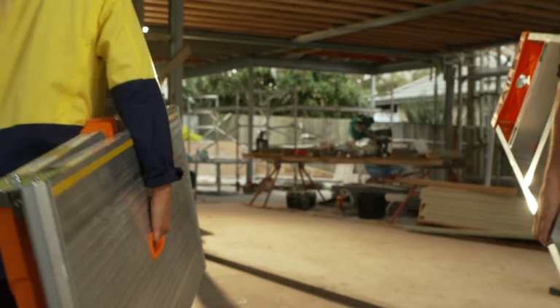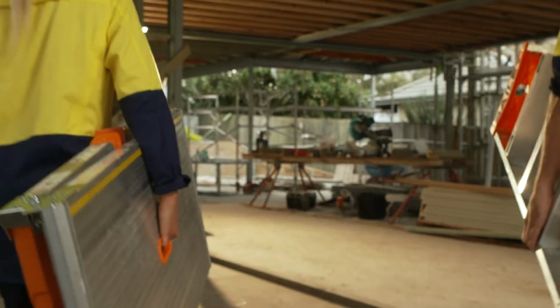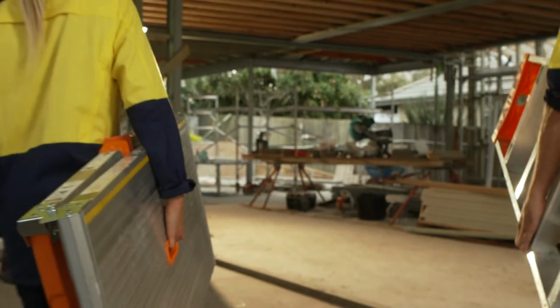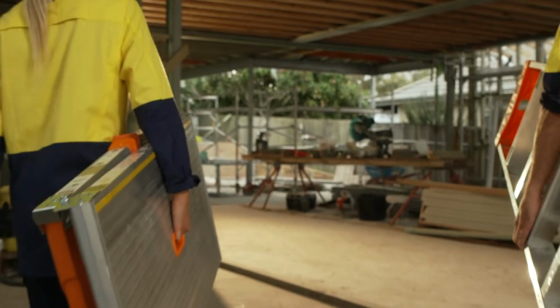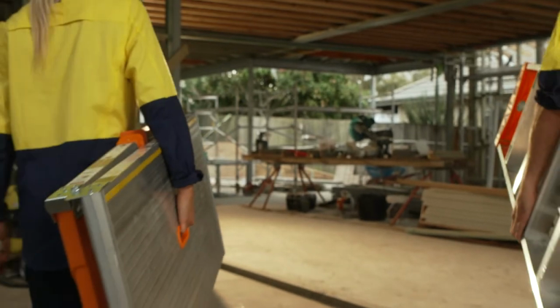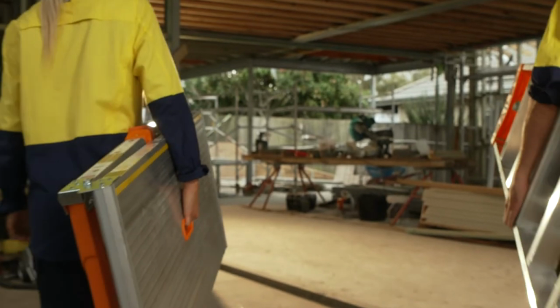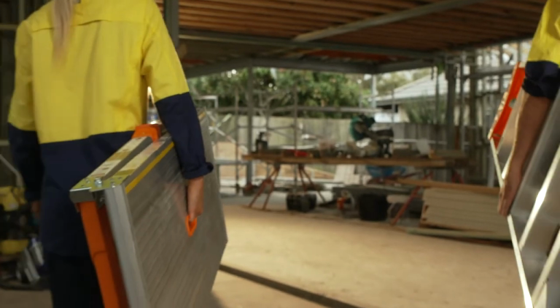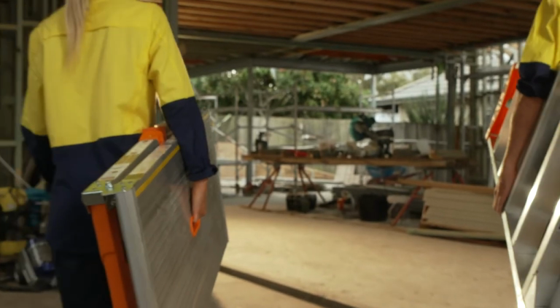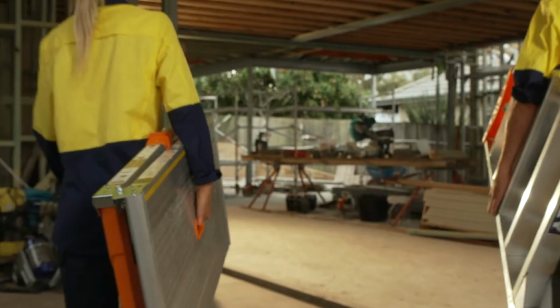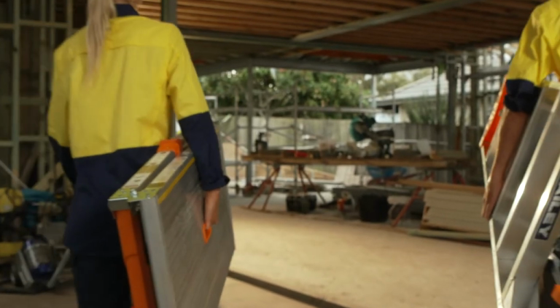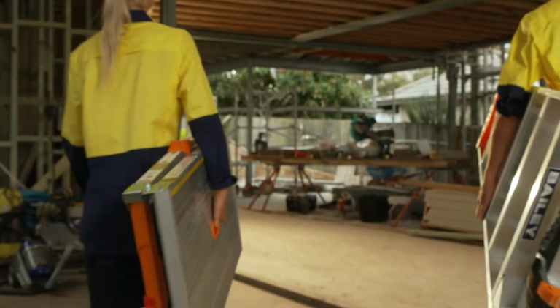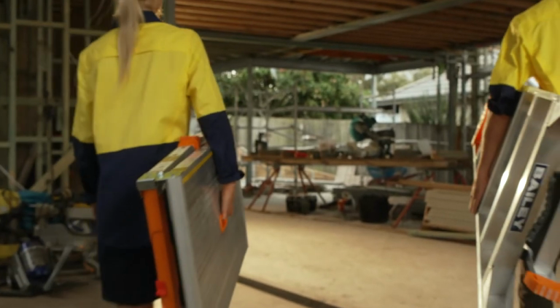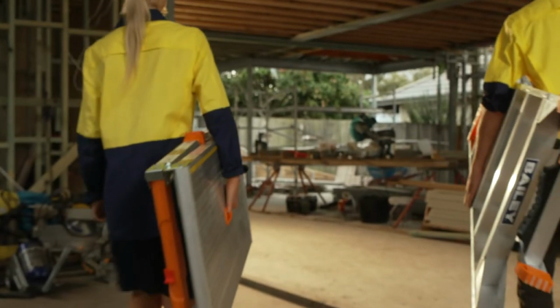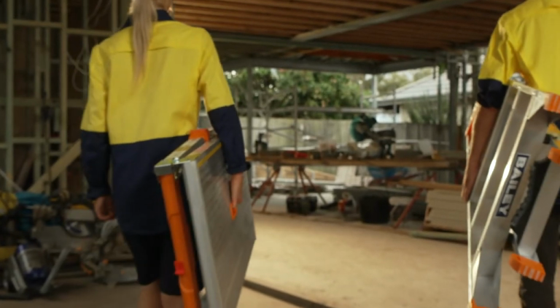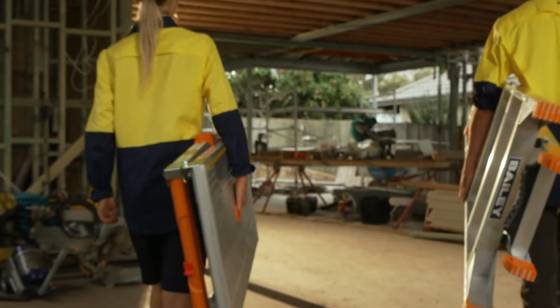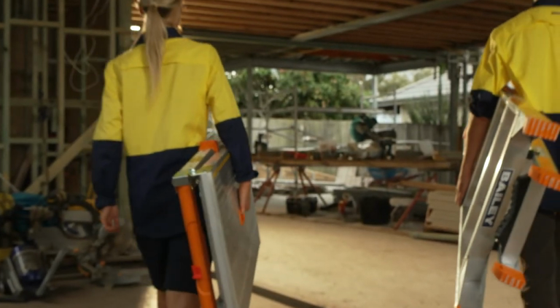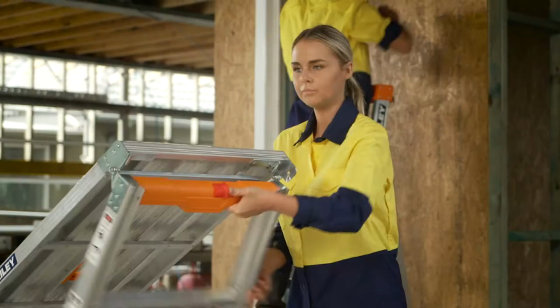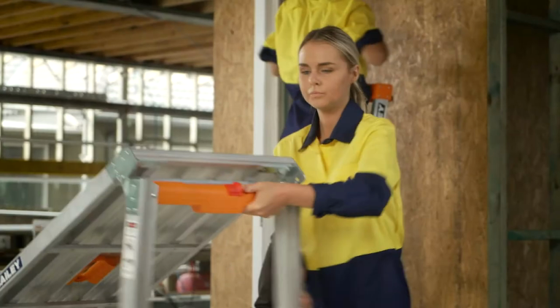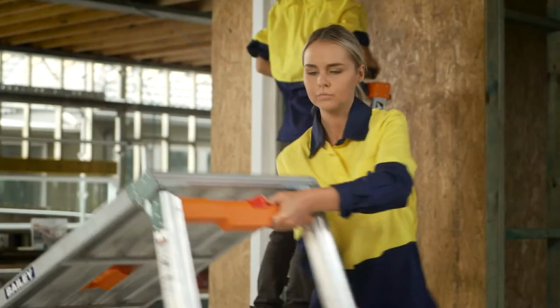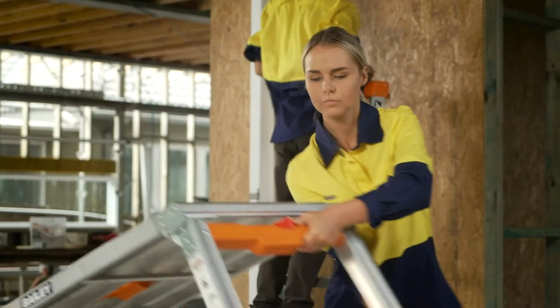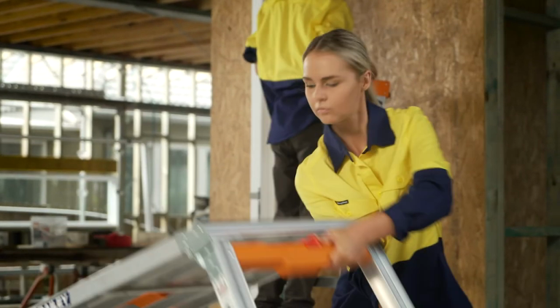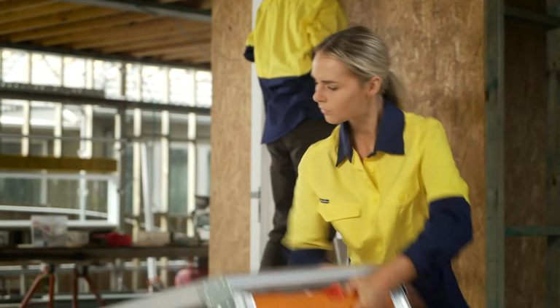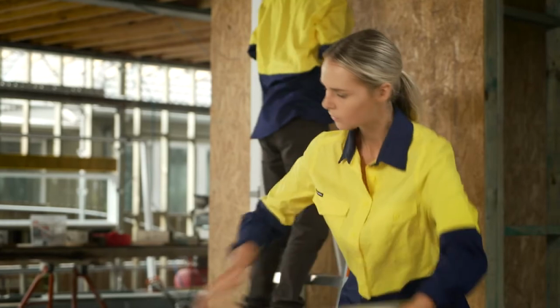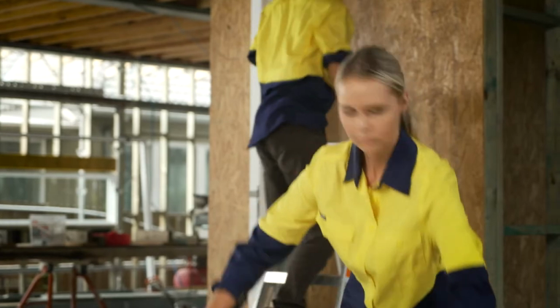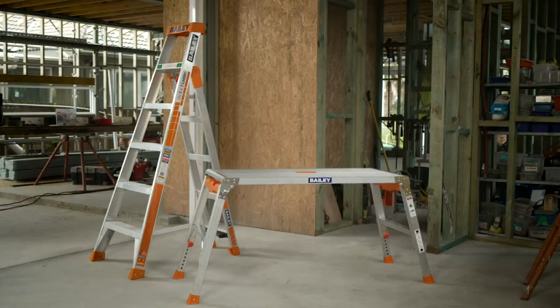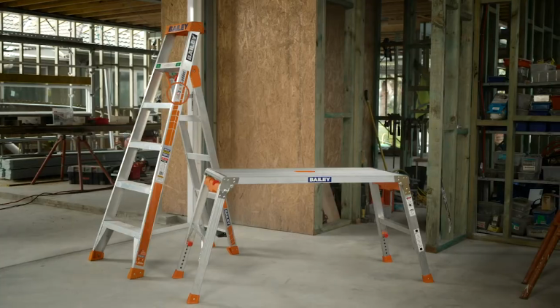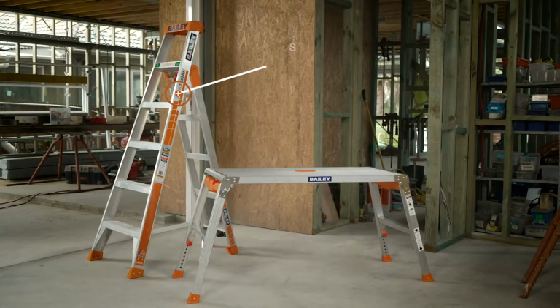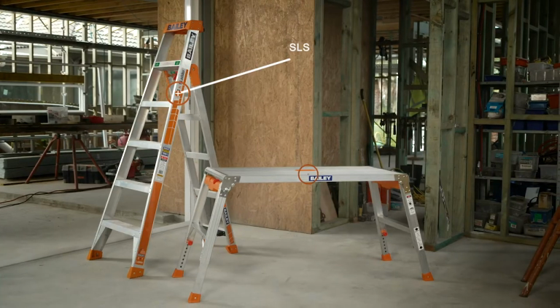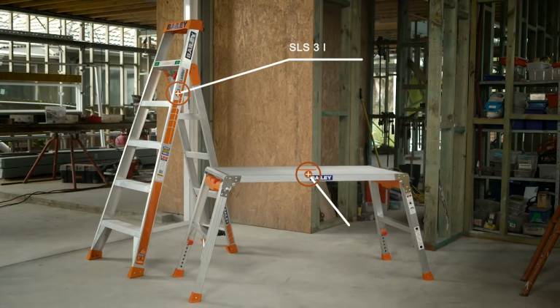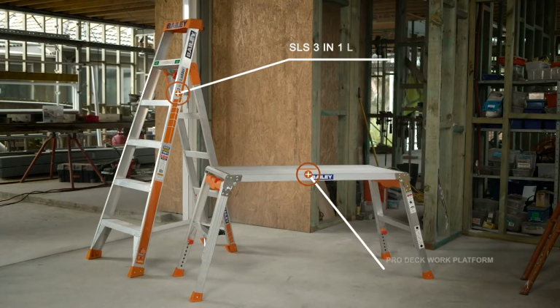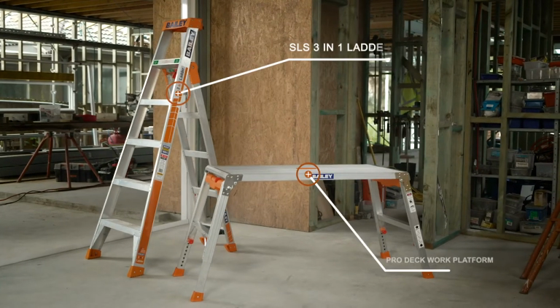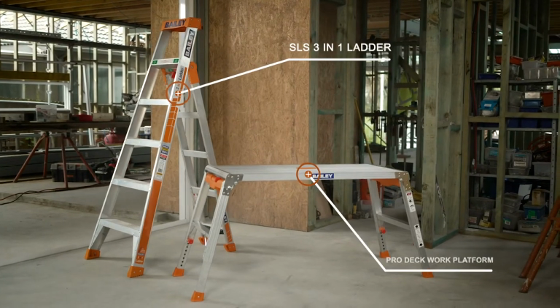Work safer, smarter and more efficiently with Bailey Ladders' new range of innovative products.